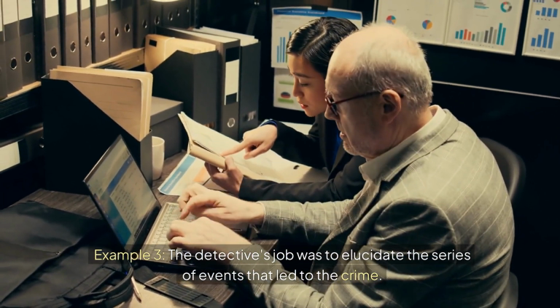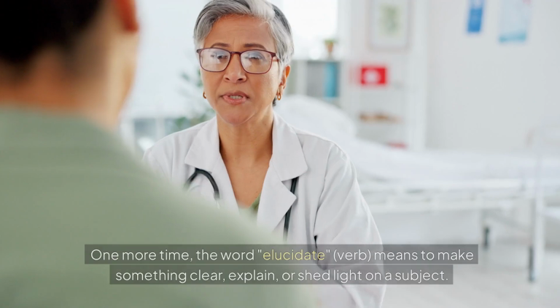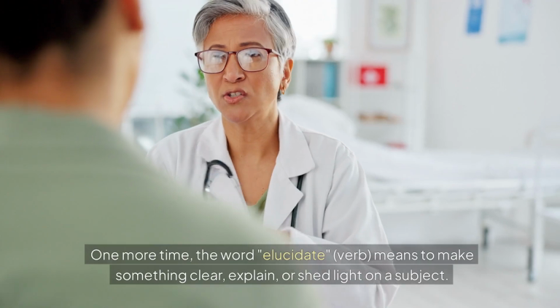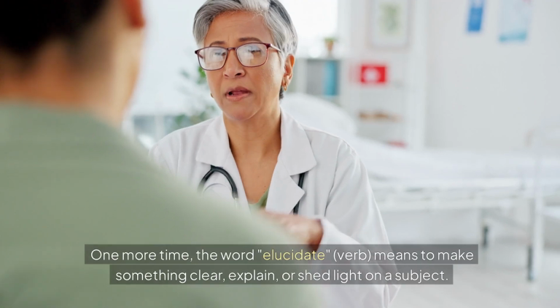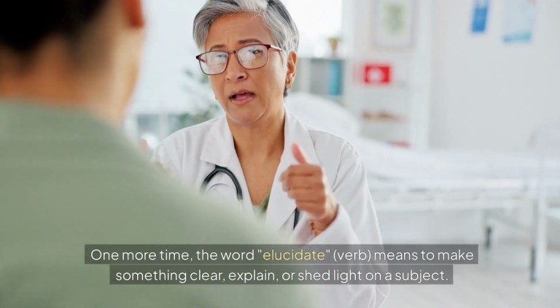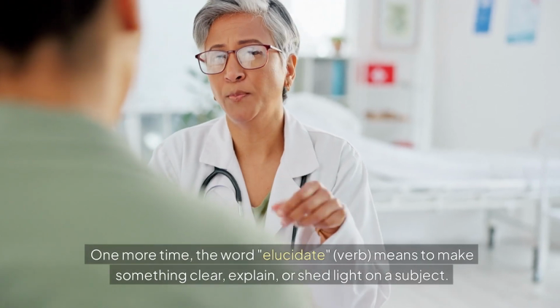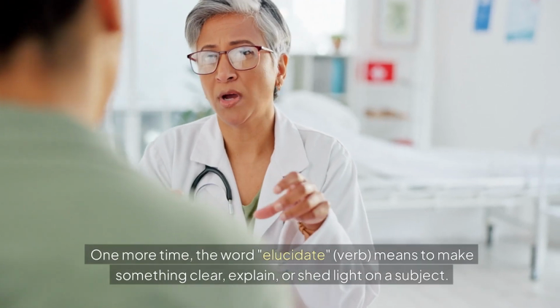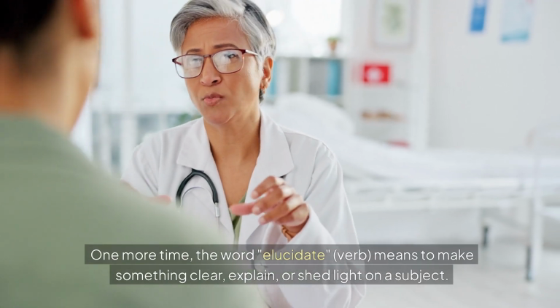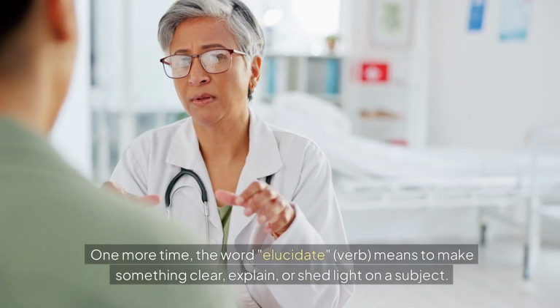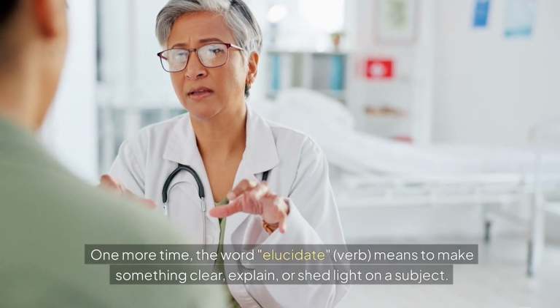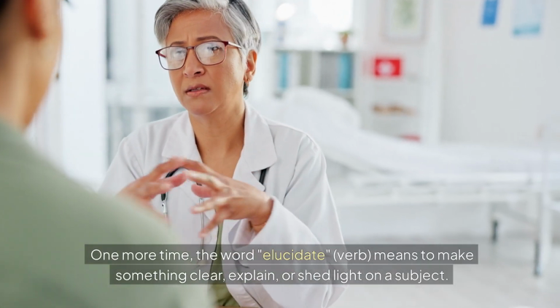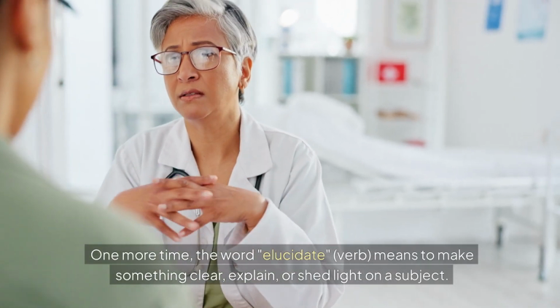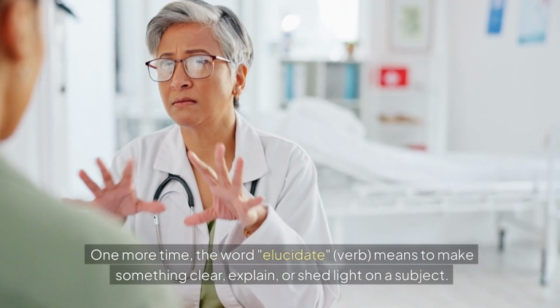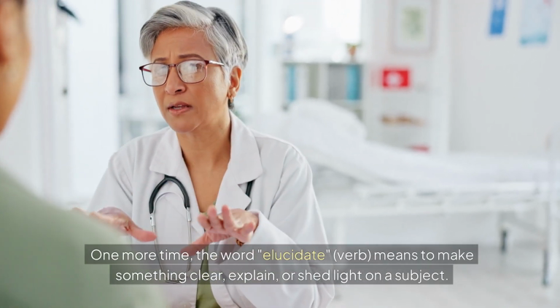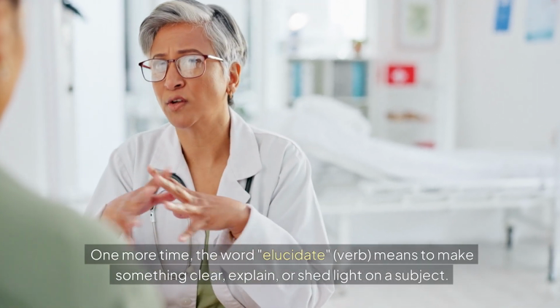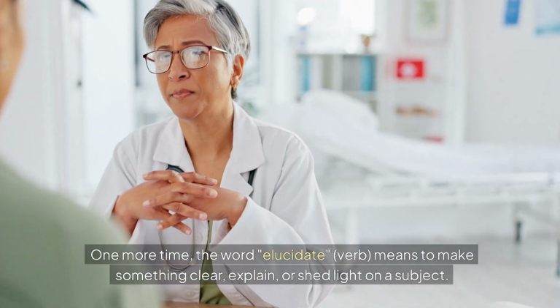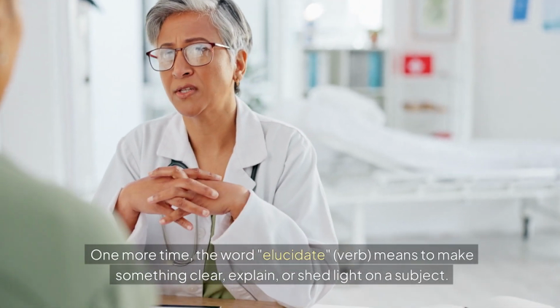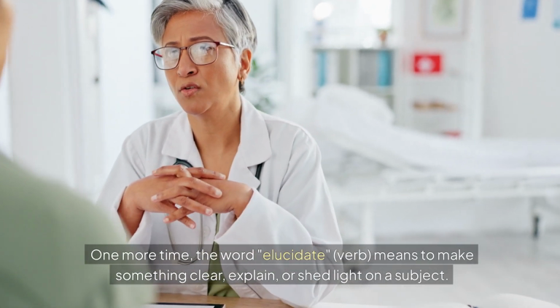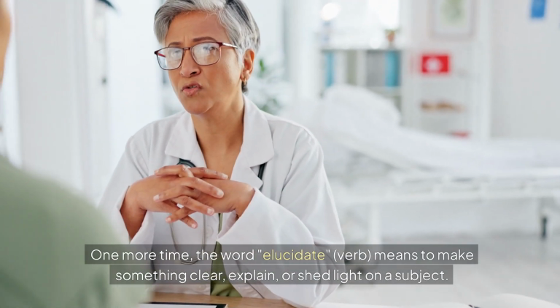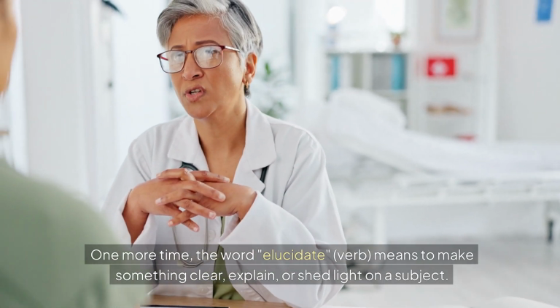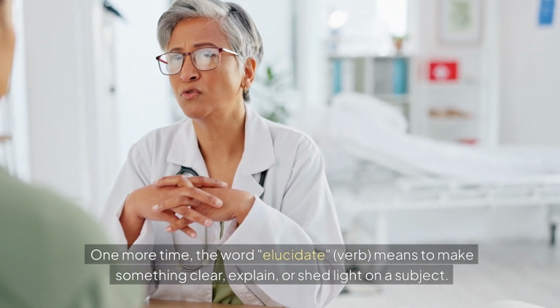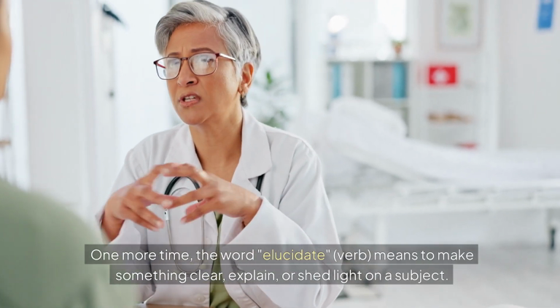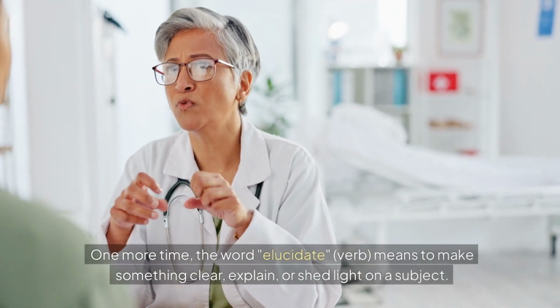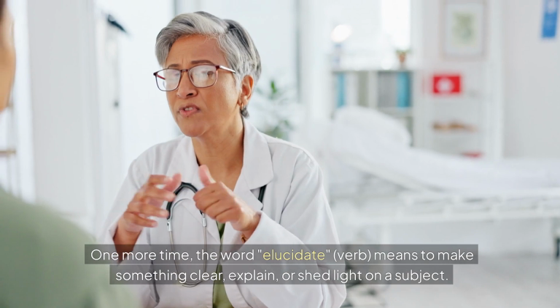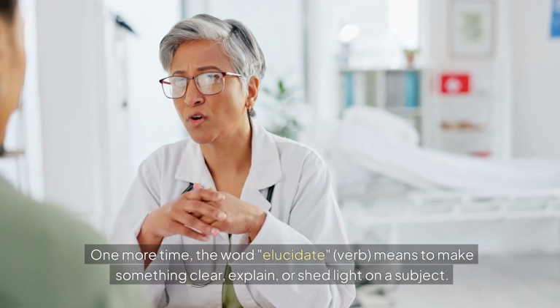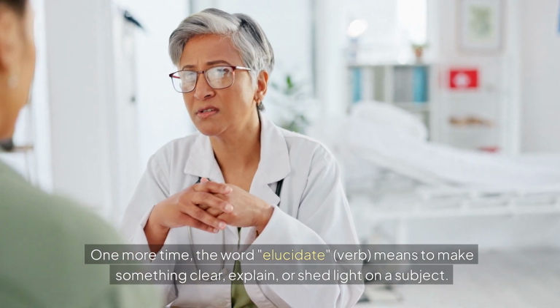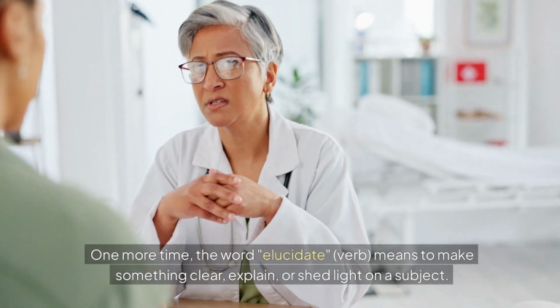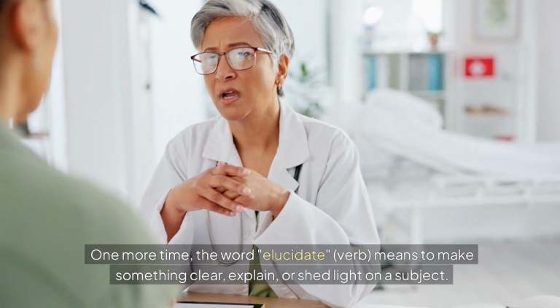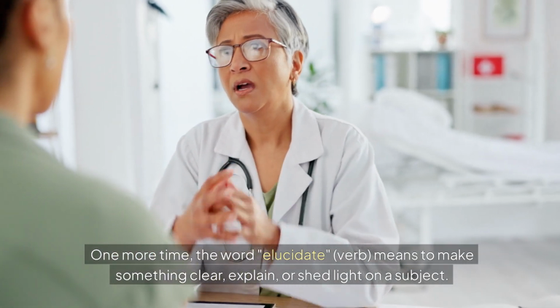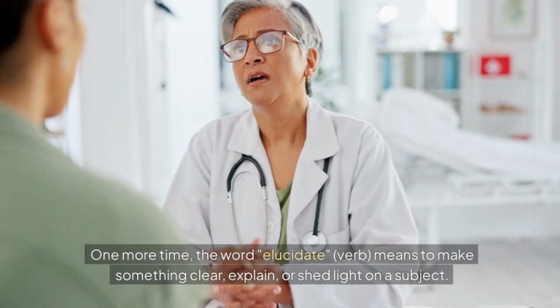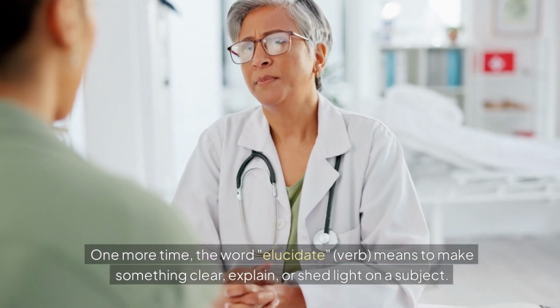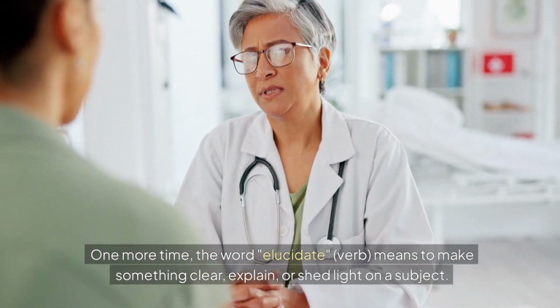One more time — the word elucidate, verb, means to make something clear, explain, or shed light on a subject.